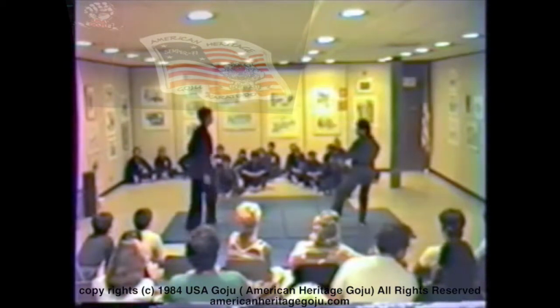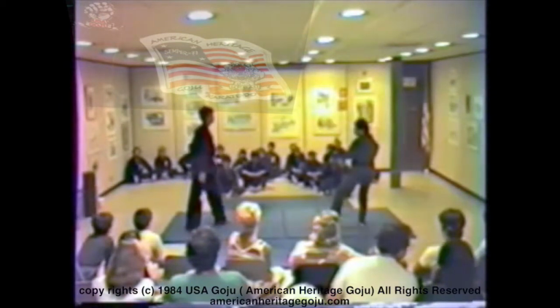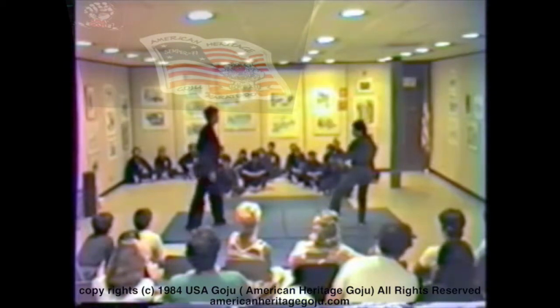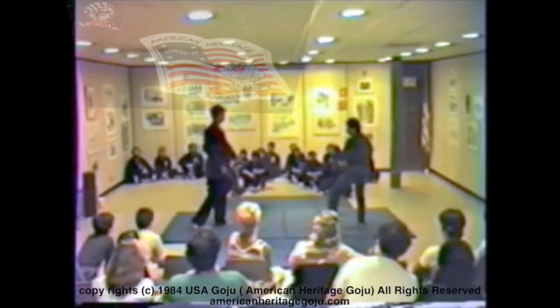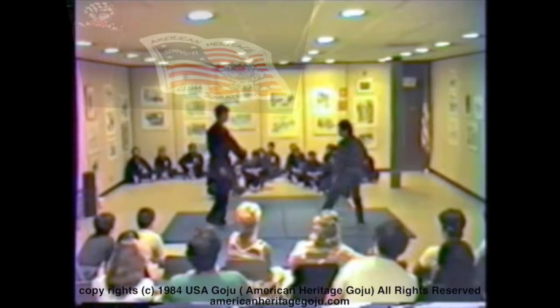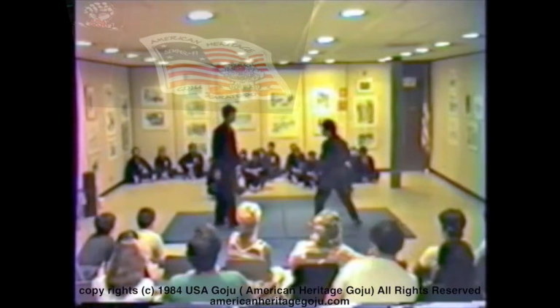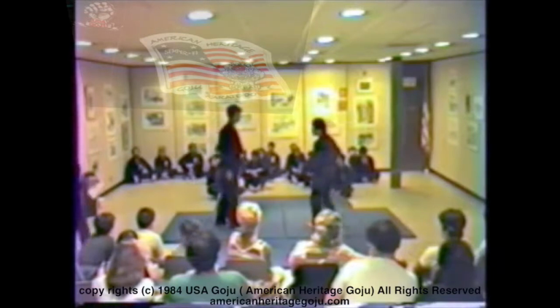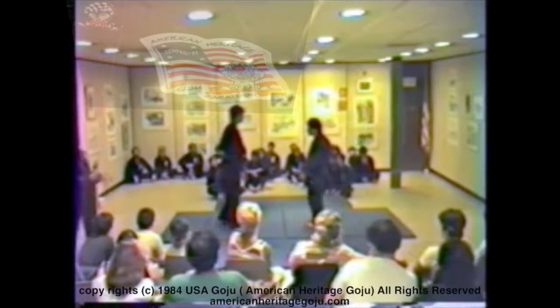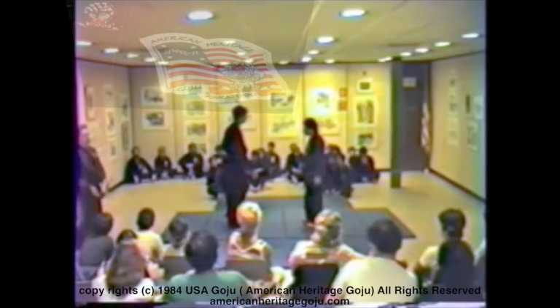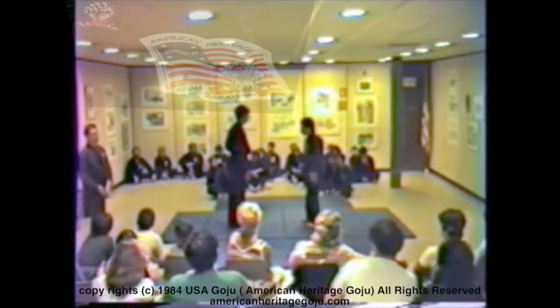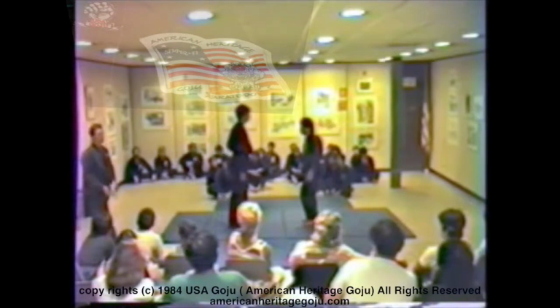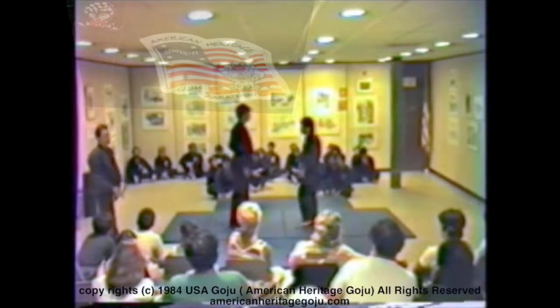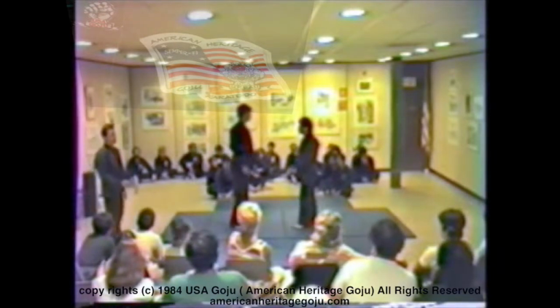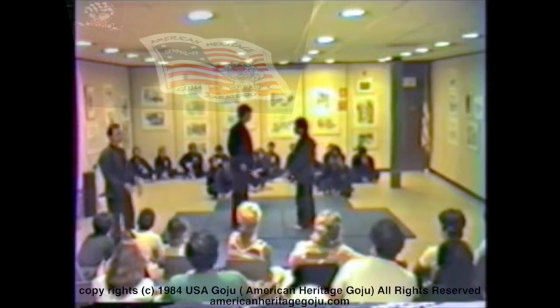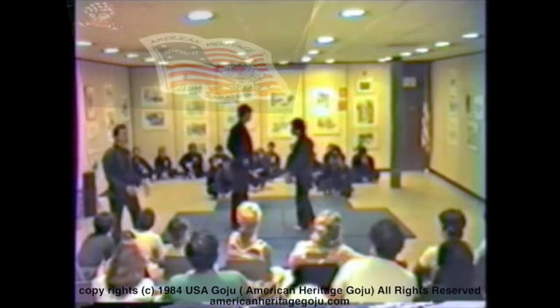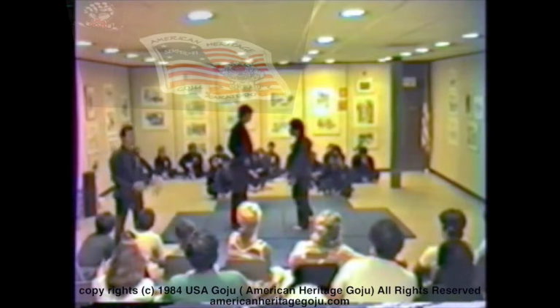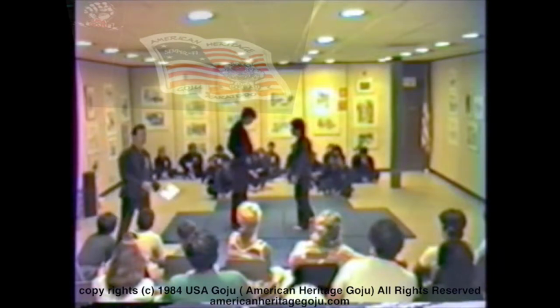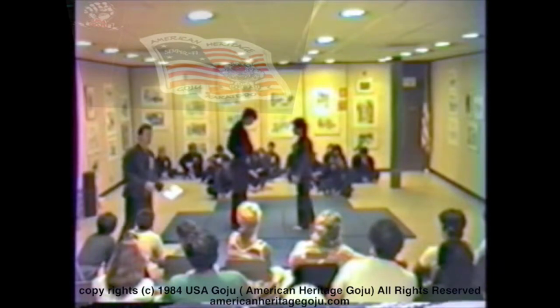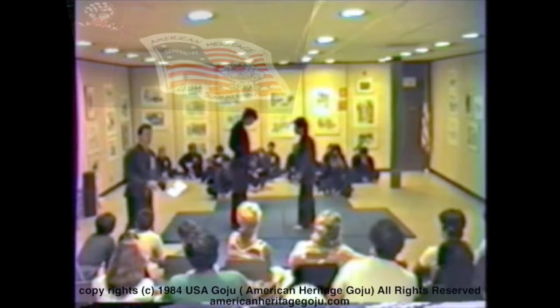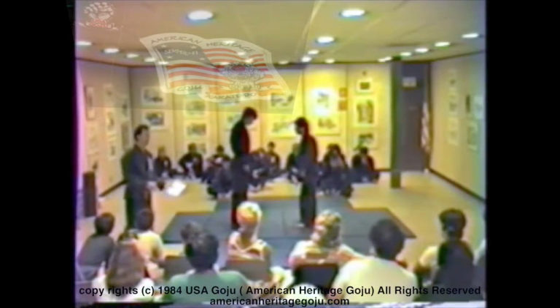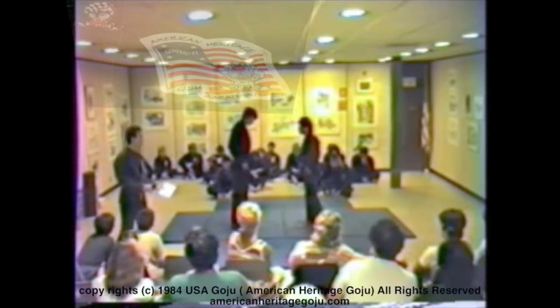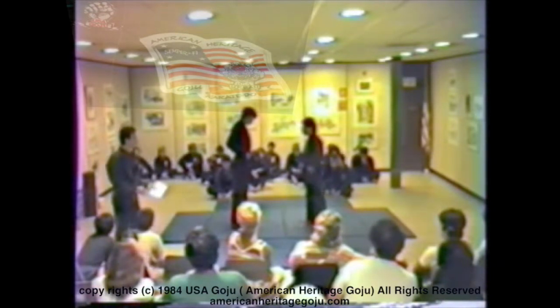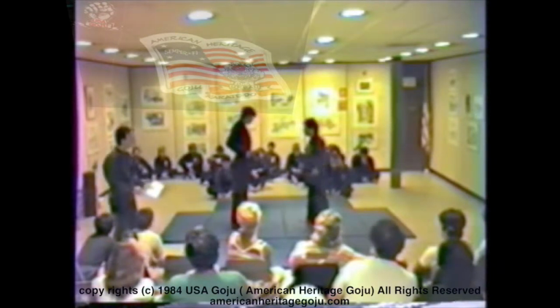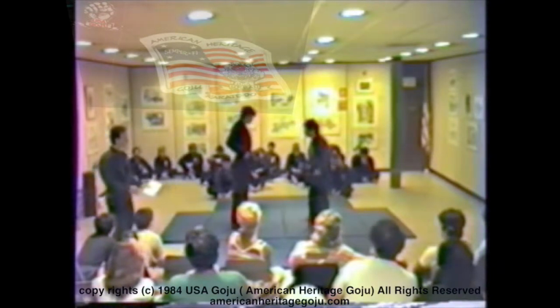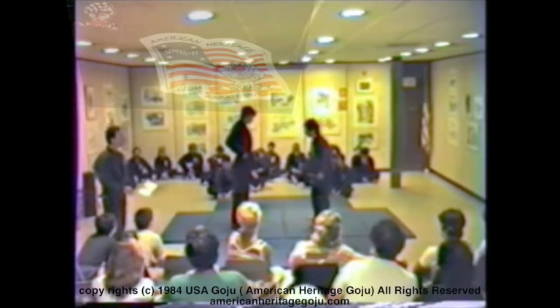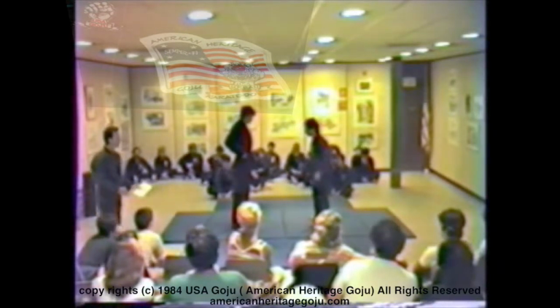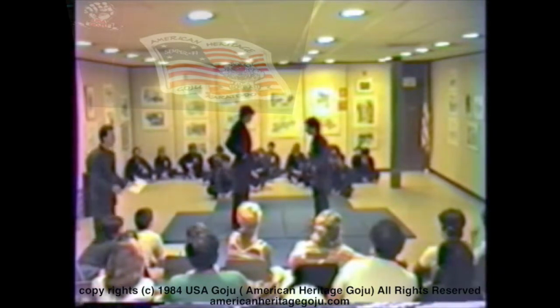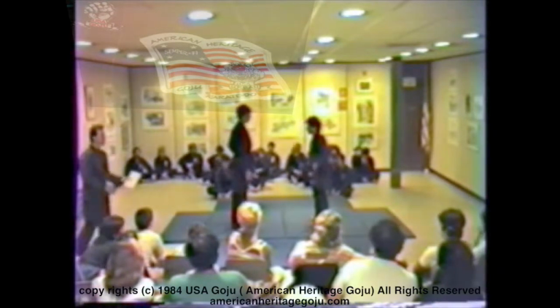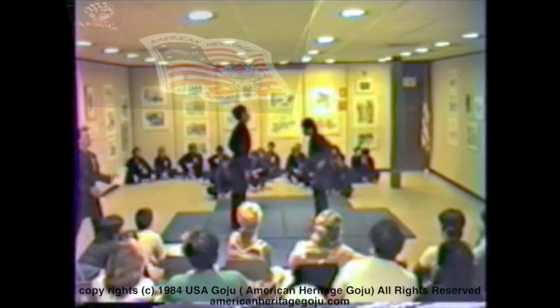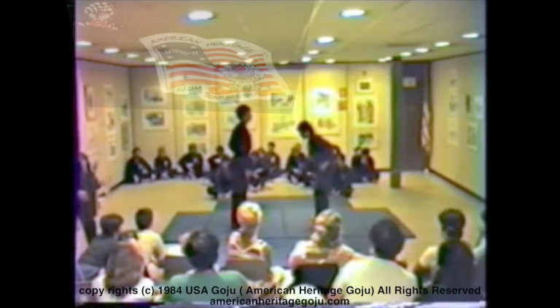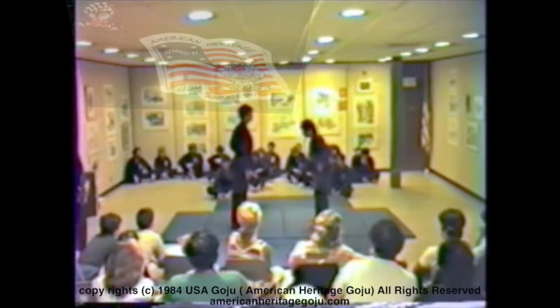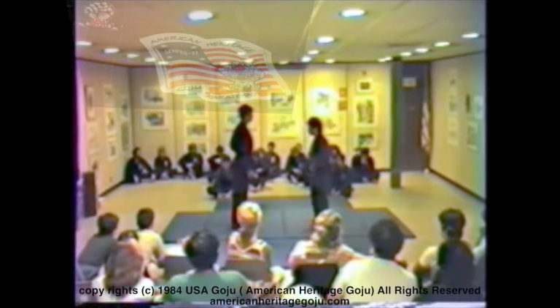You can always use someone's force and their own weight against them if you know how to do it. You just have to be prepared.